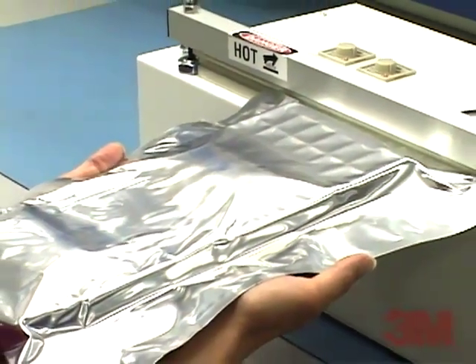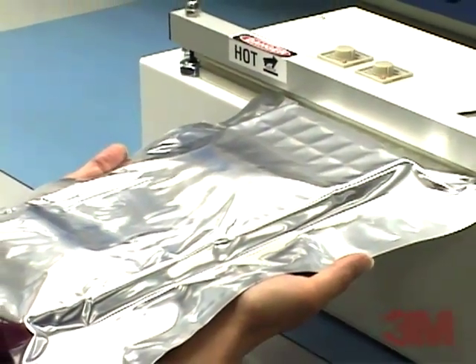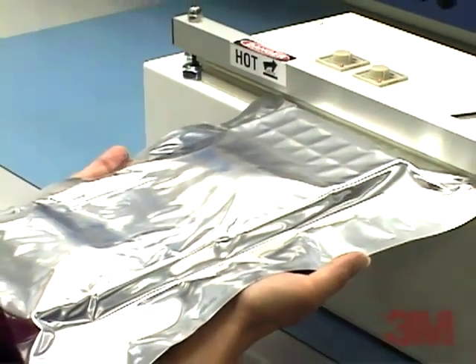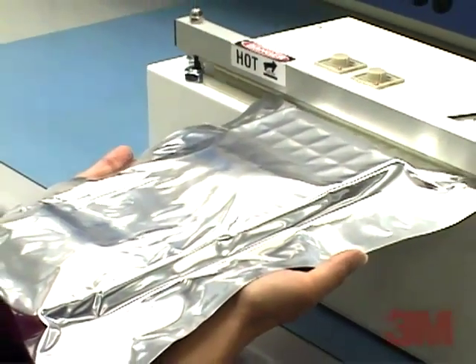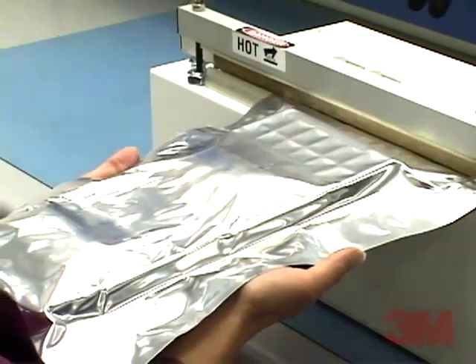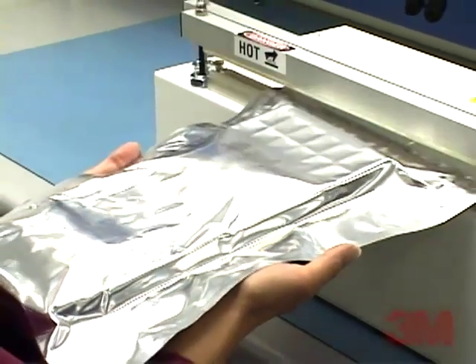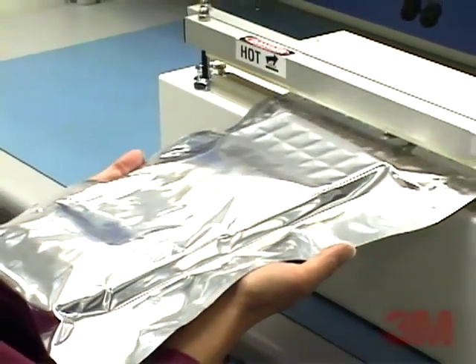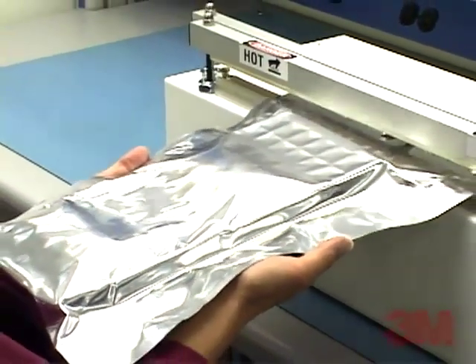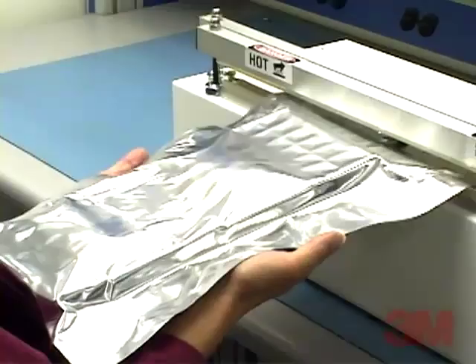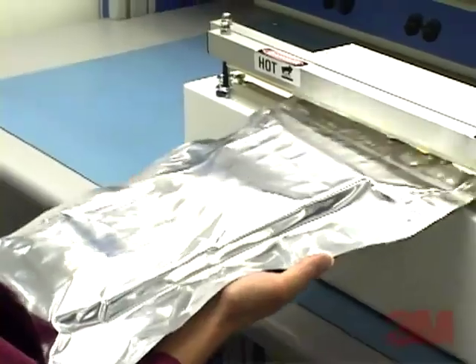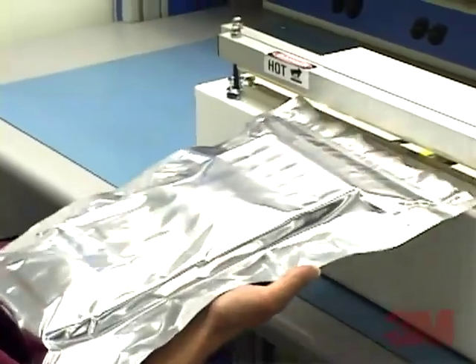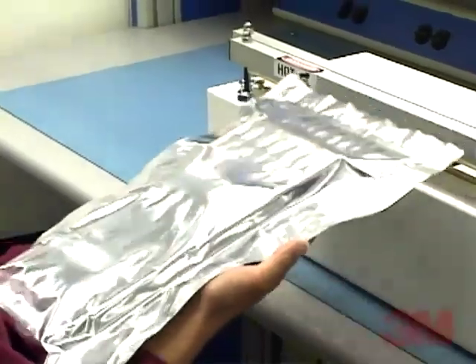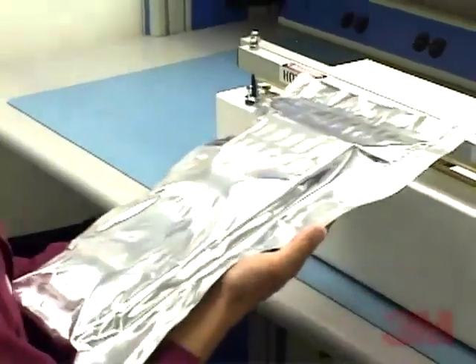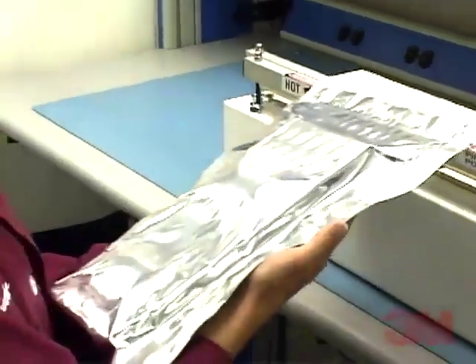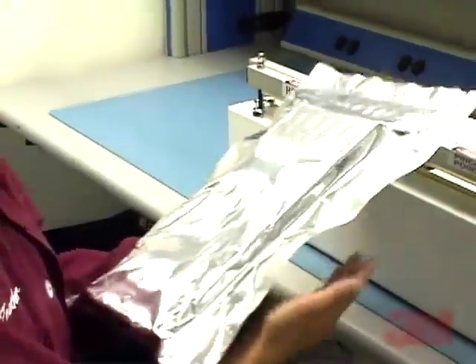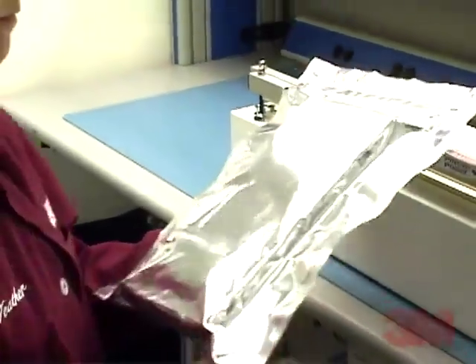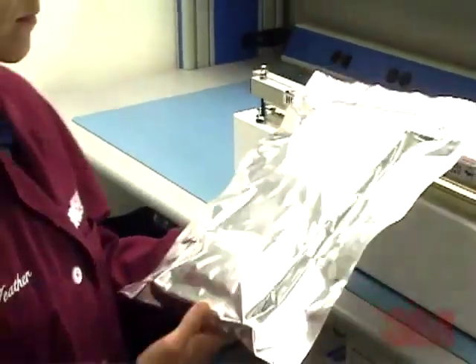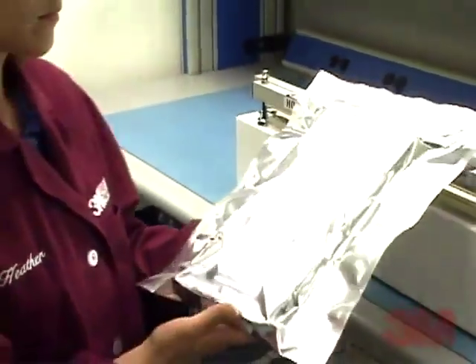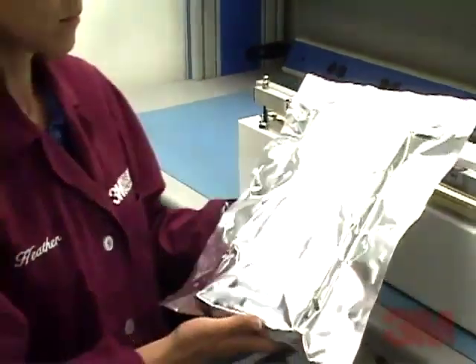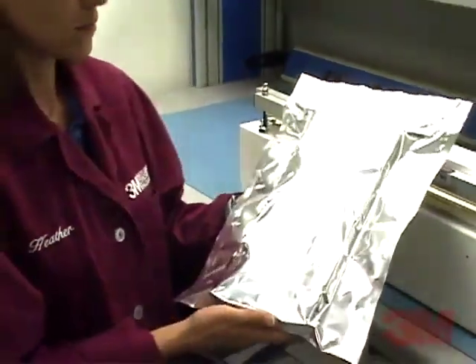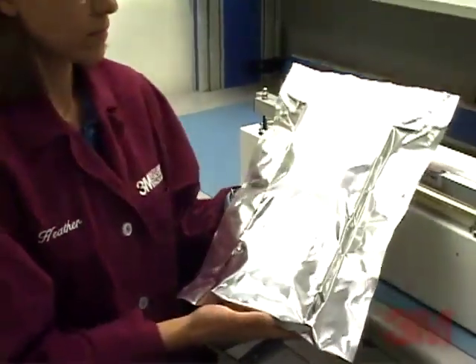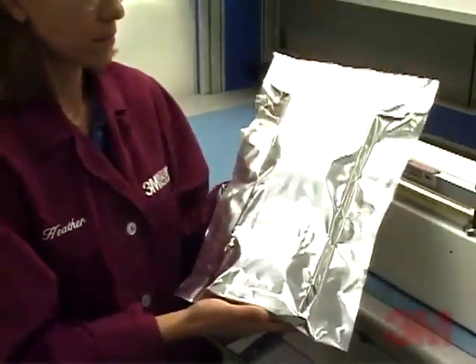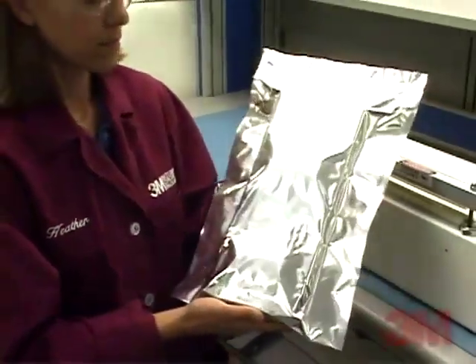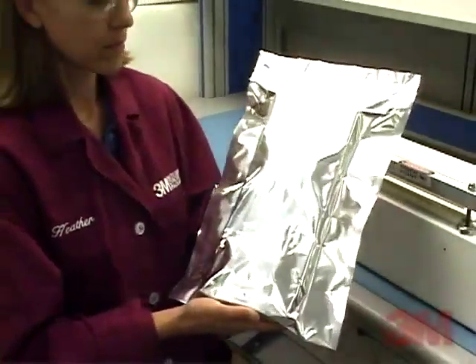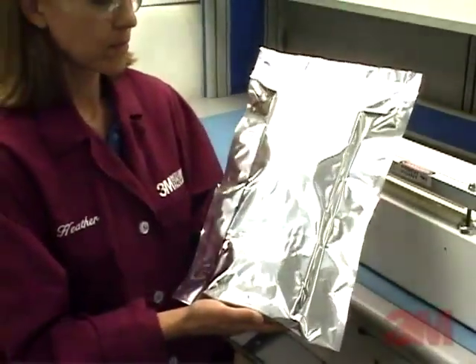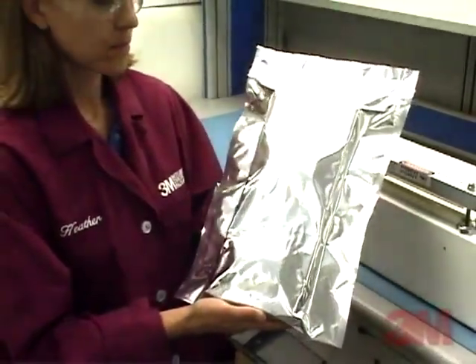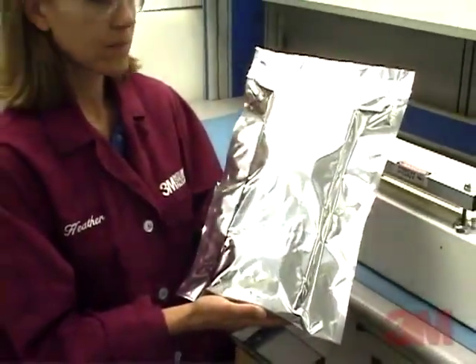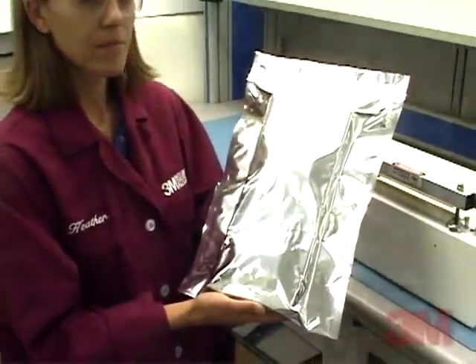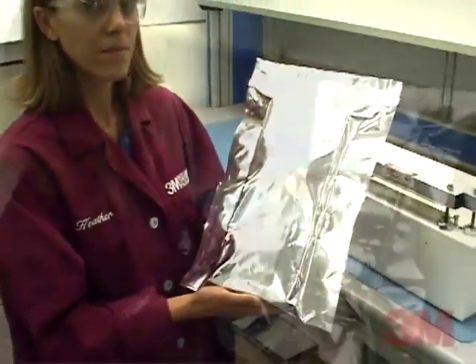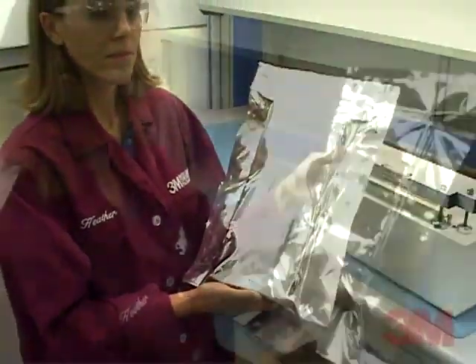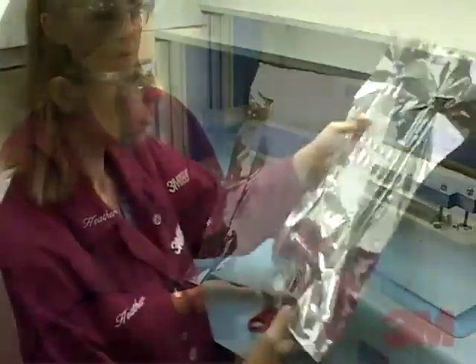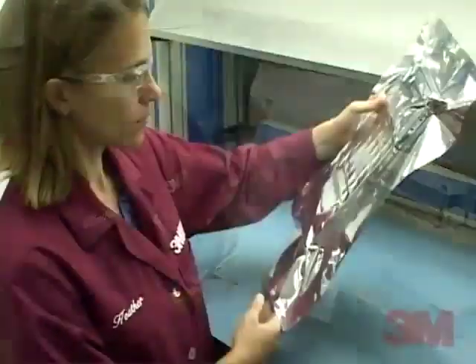This 3M brand moisture barrier bag has been vacuum sealed and is a completely dry package, ready for shipping.